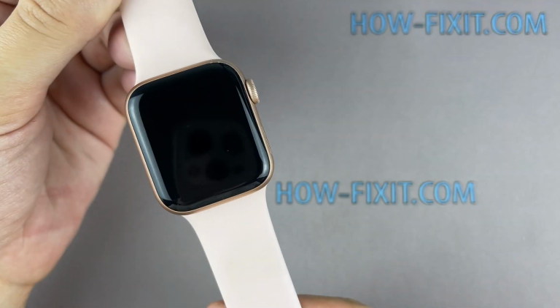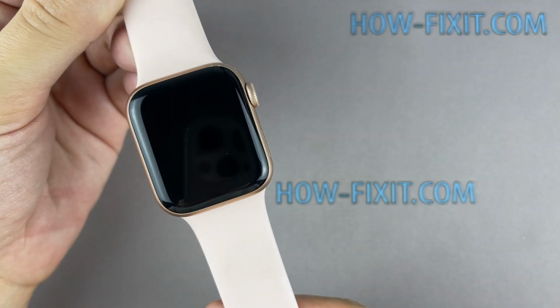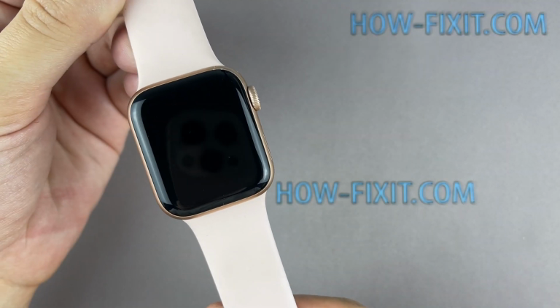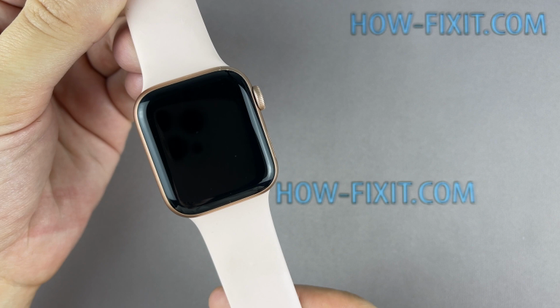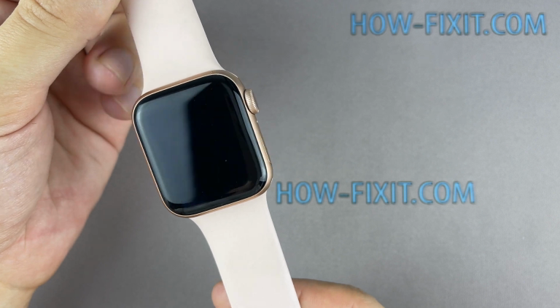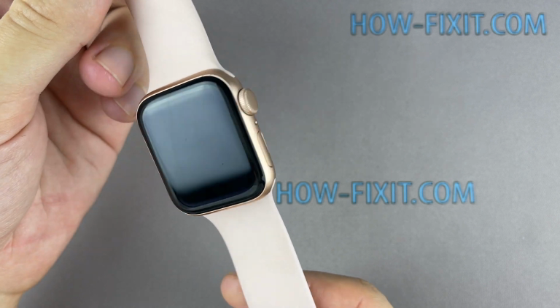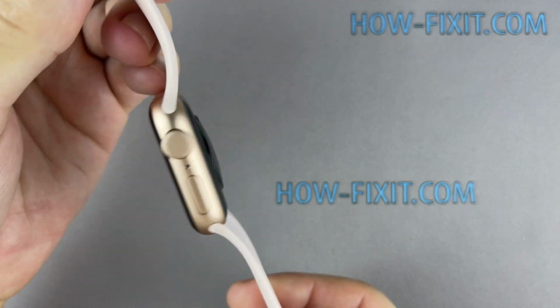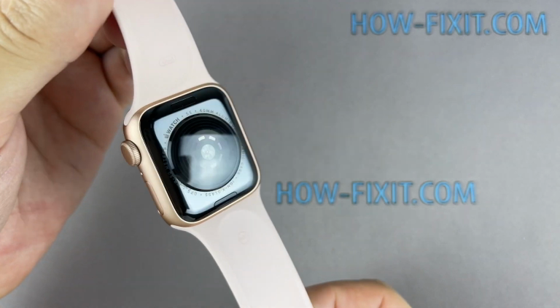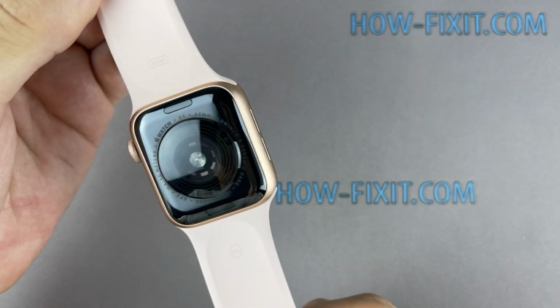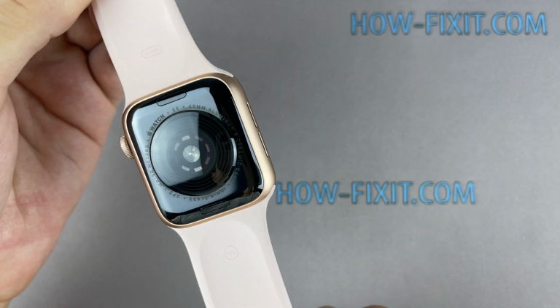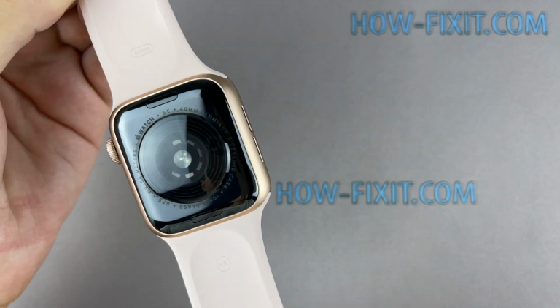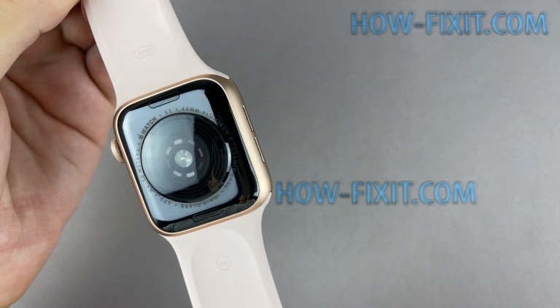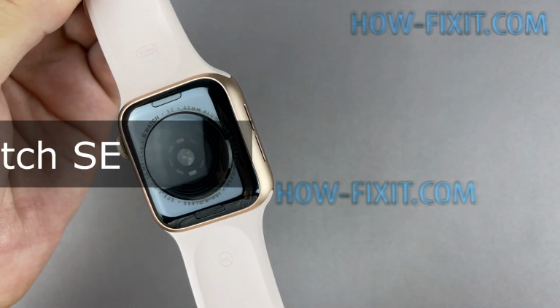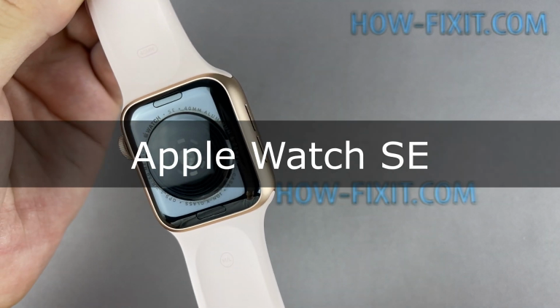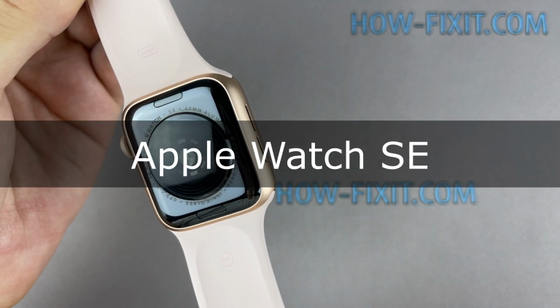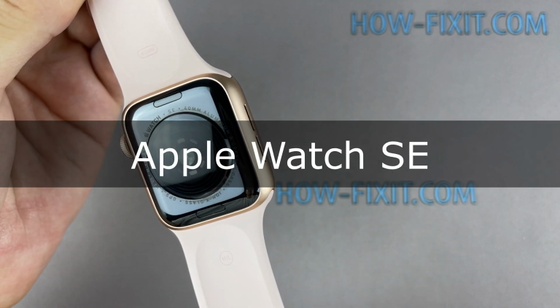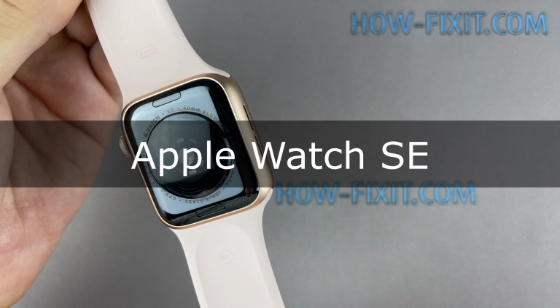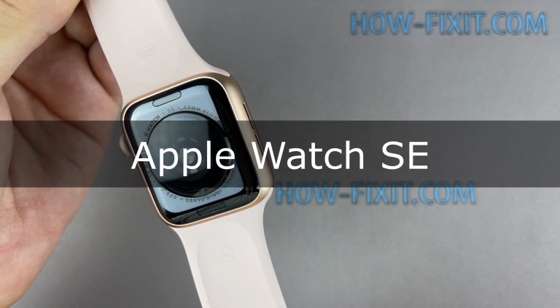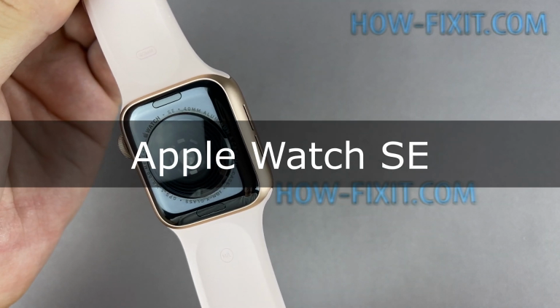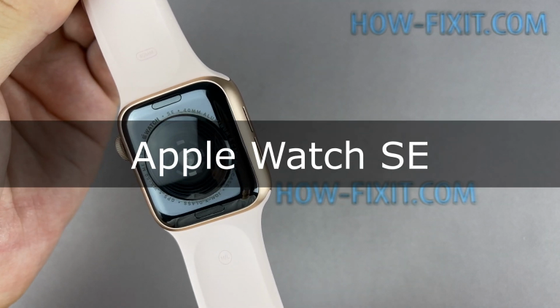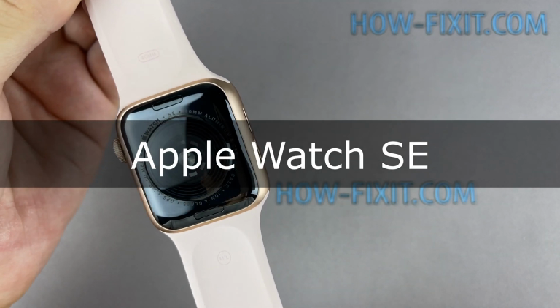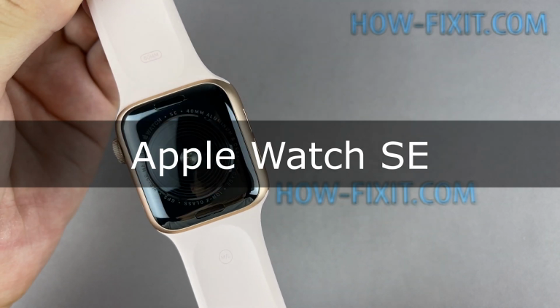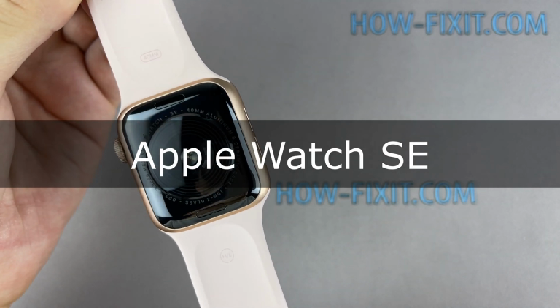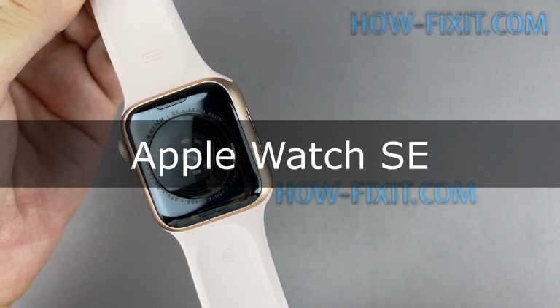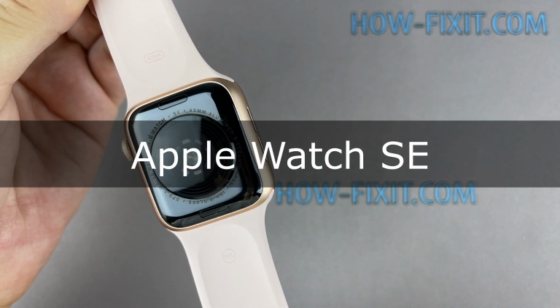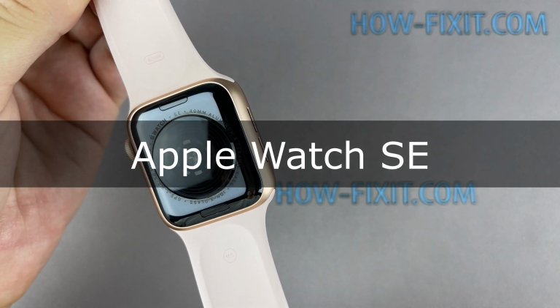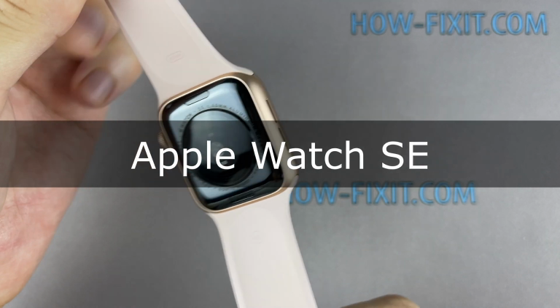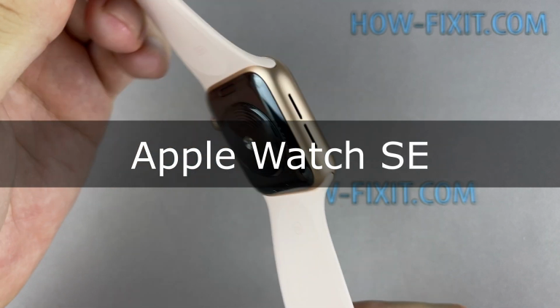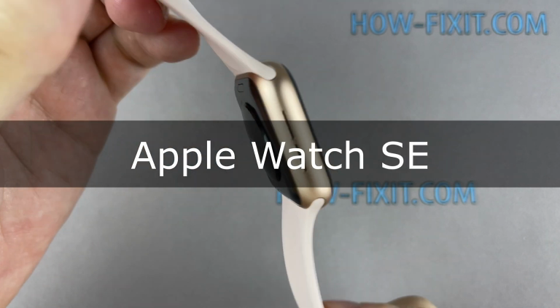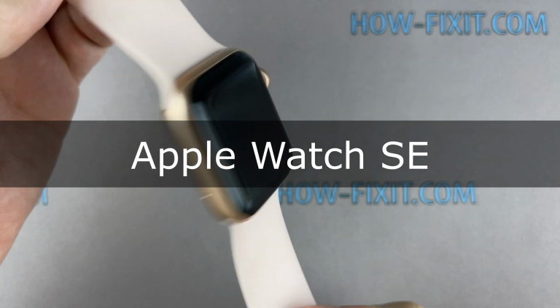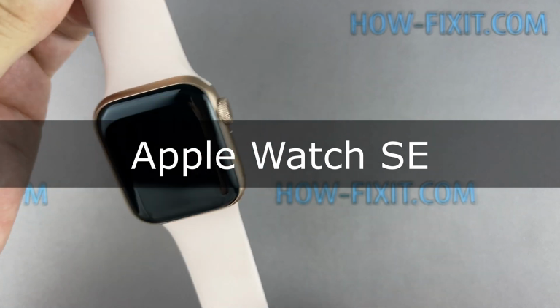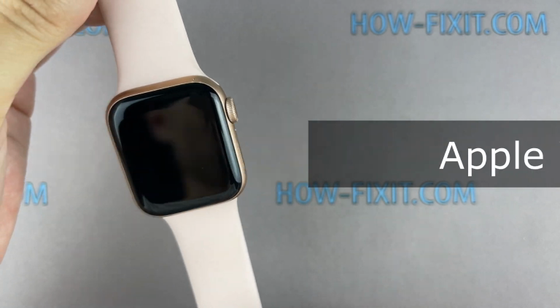Hi everyone, welcome to HowFixit. In this video guide, I'll show you how to replace the Taptic engine in the Apple Watch.